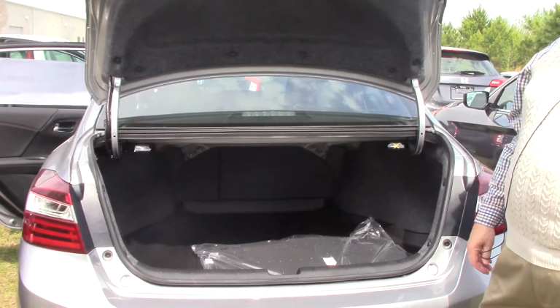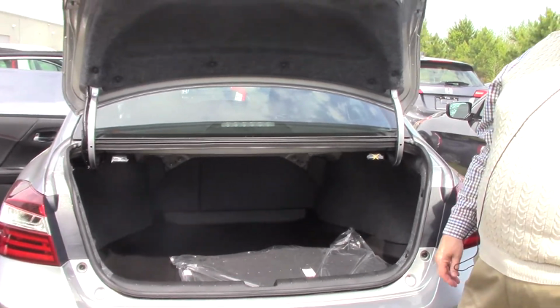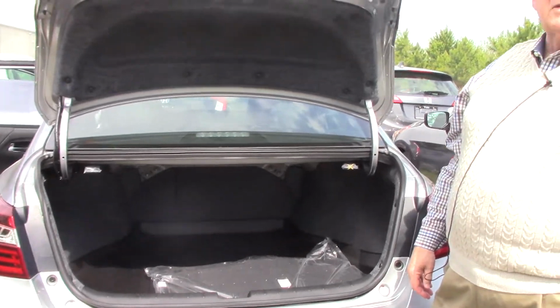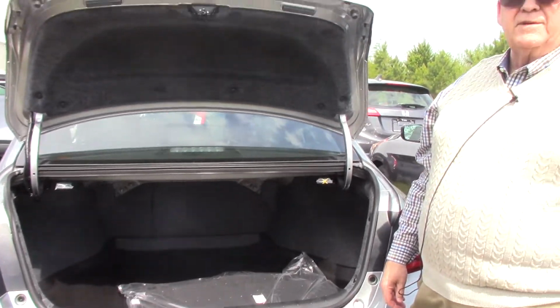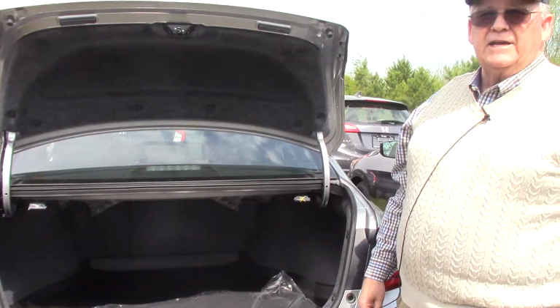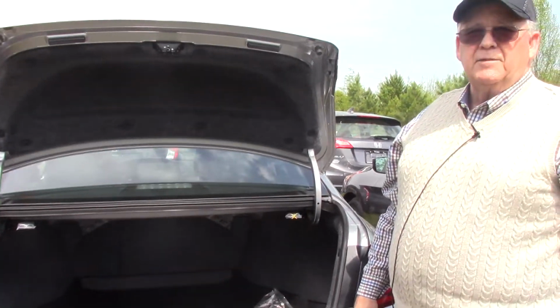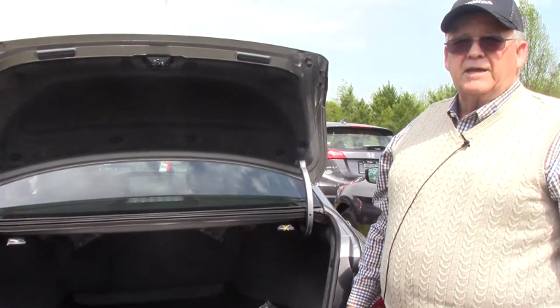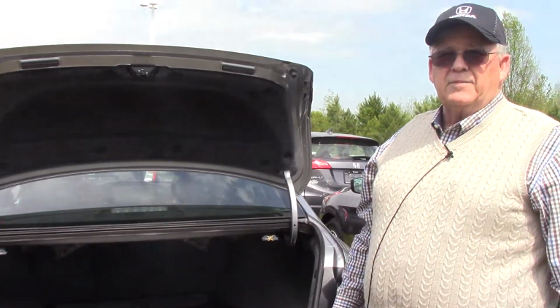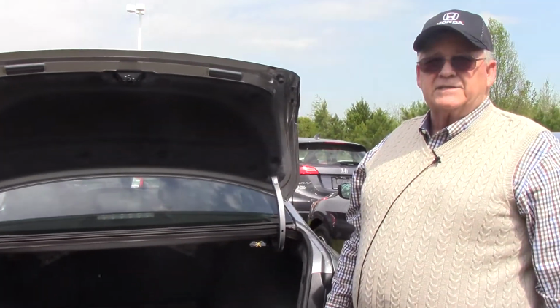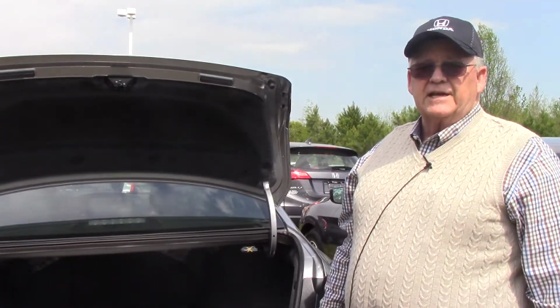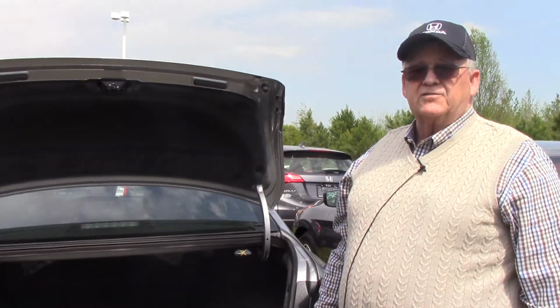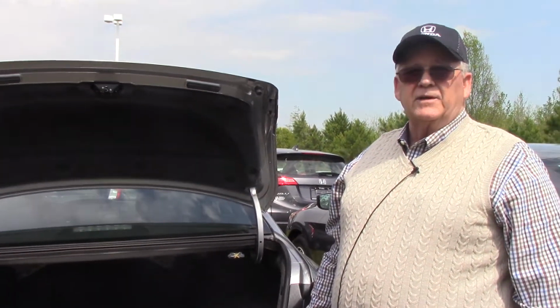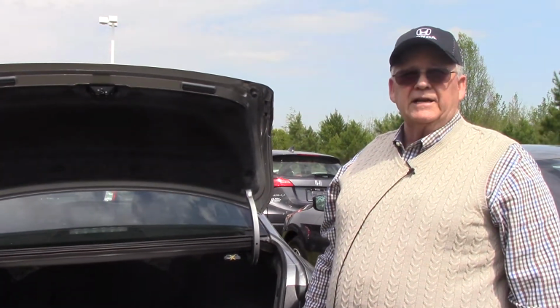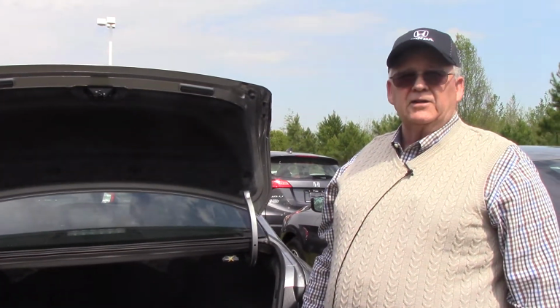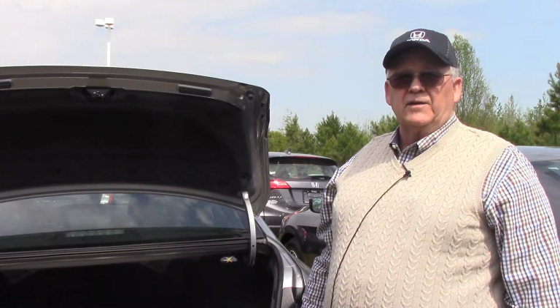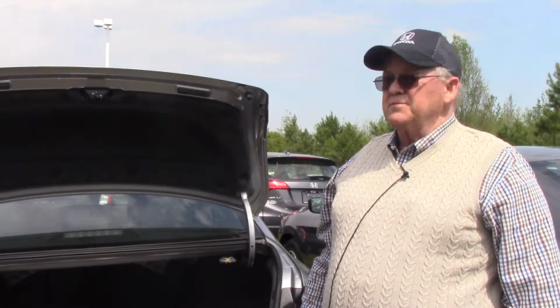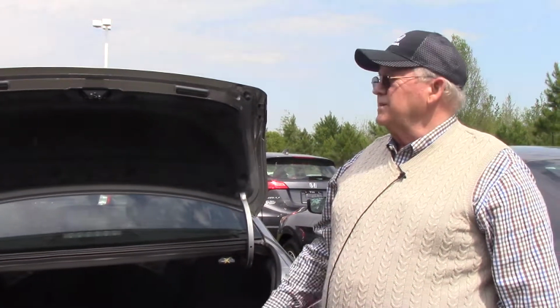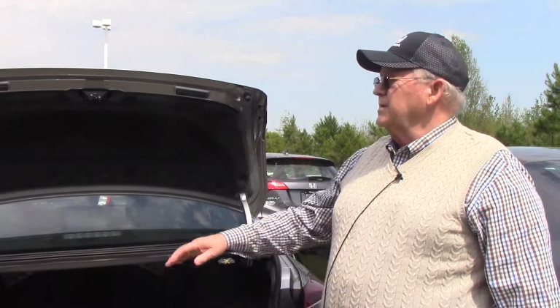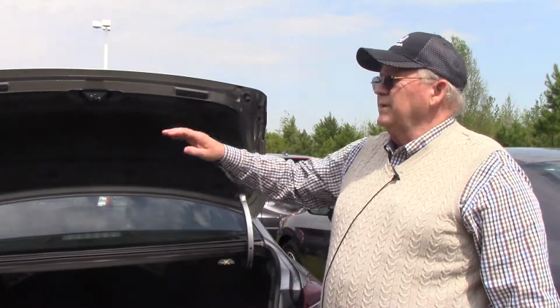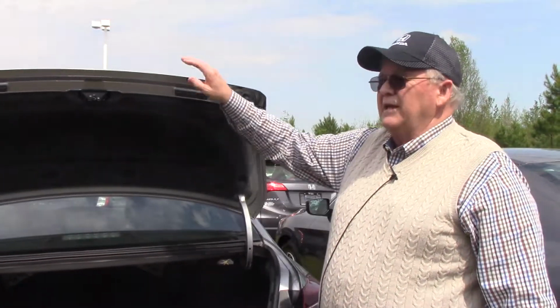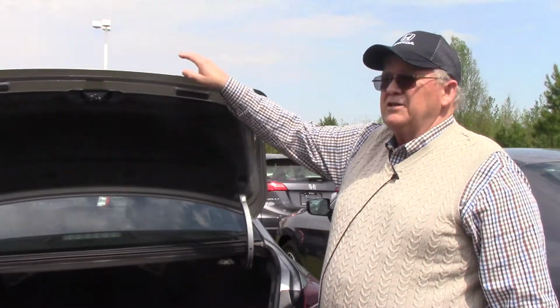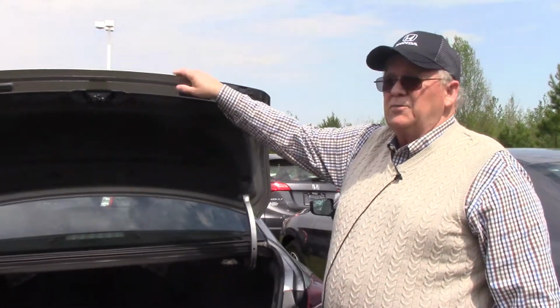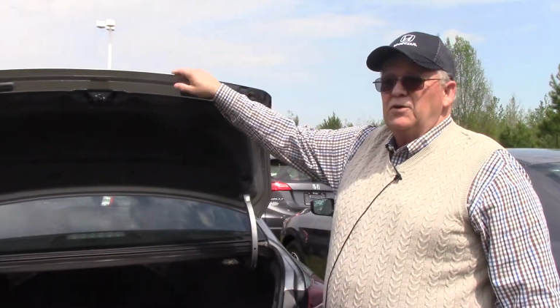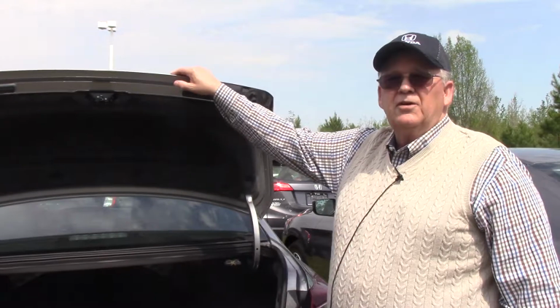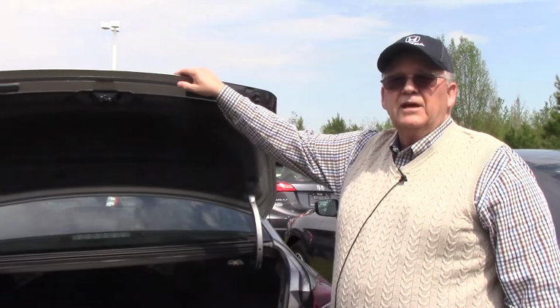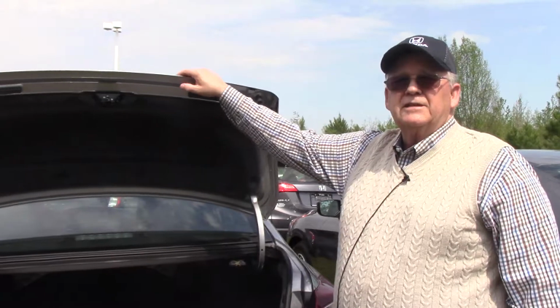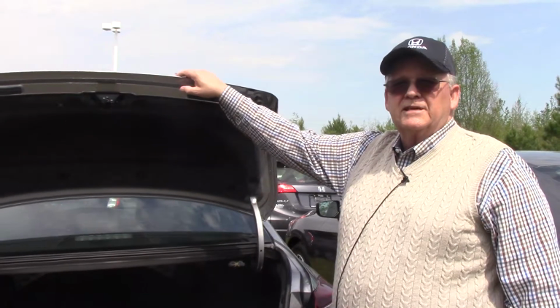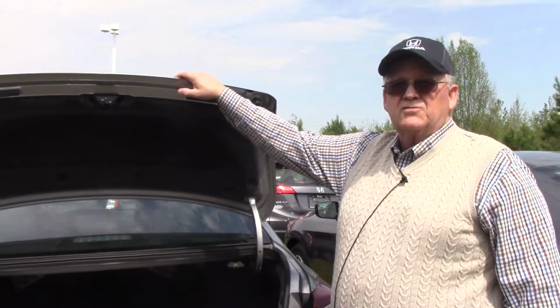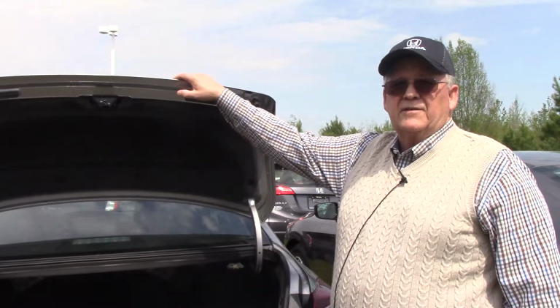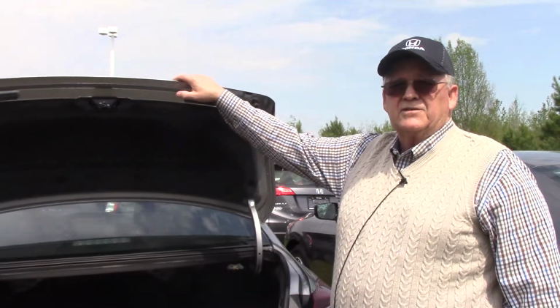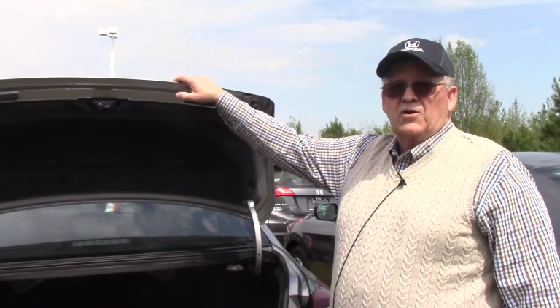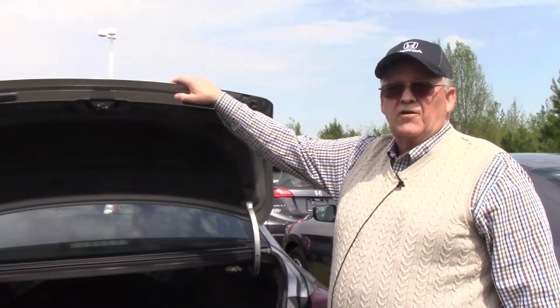Come see me, Mickey Bissett — ask for Mickey like the famous mouse, and I'll be glad to help you test drive this car. Bye.